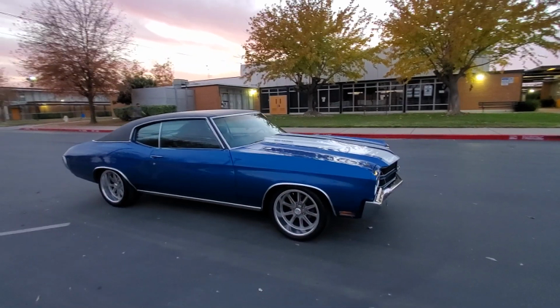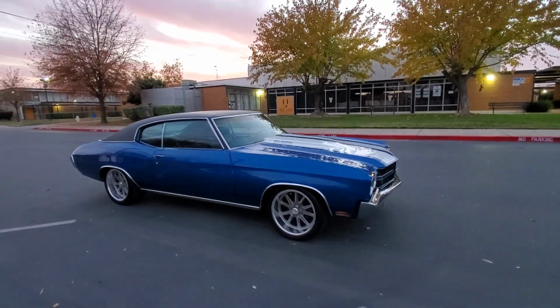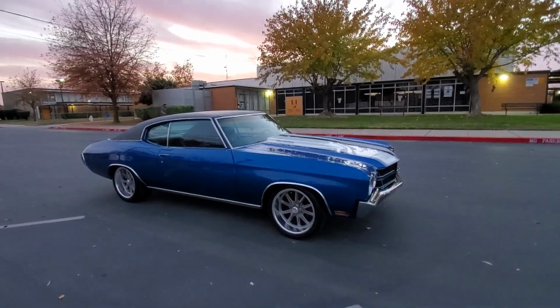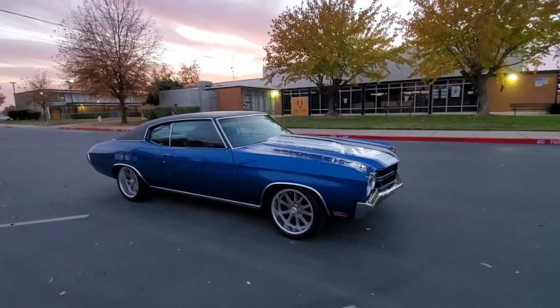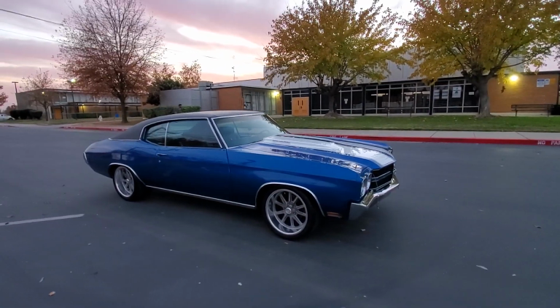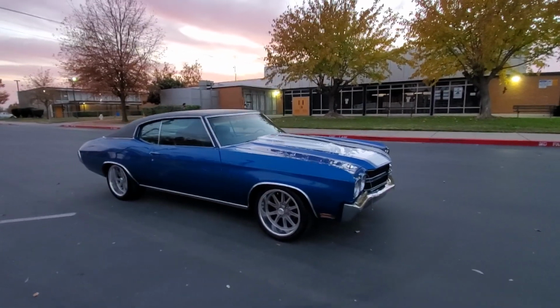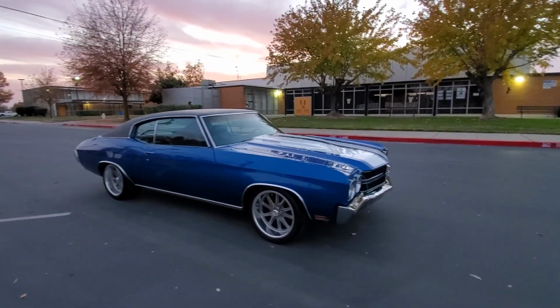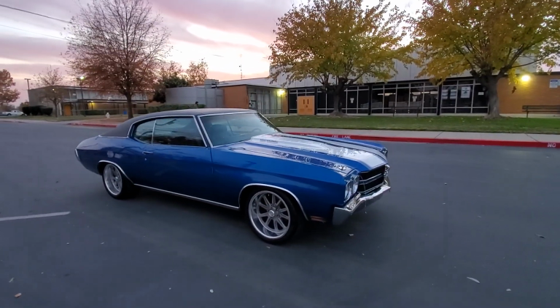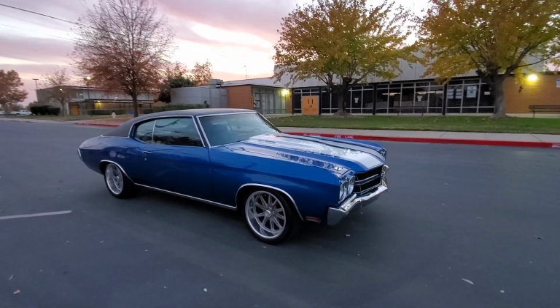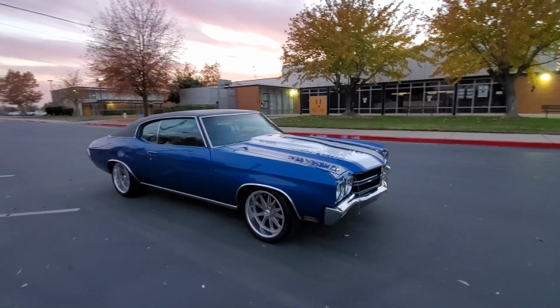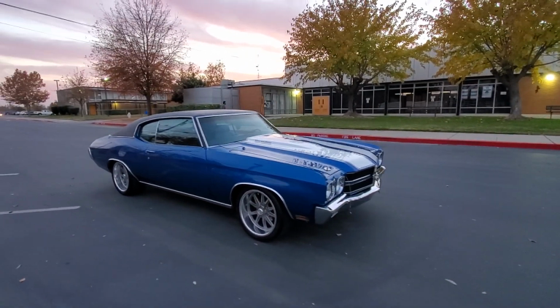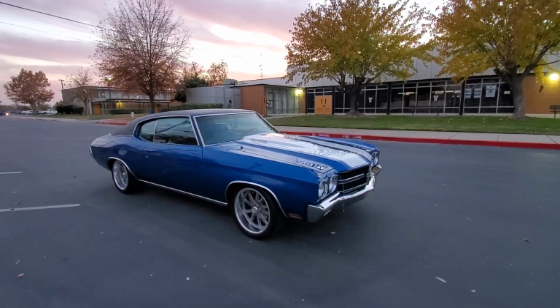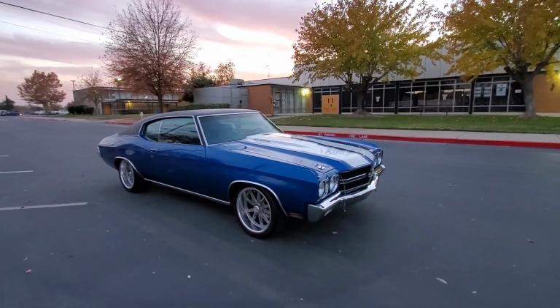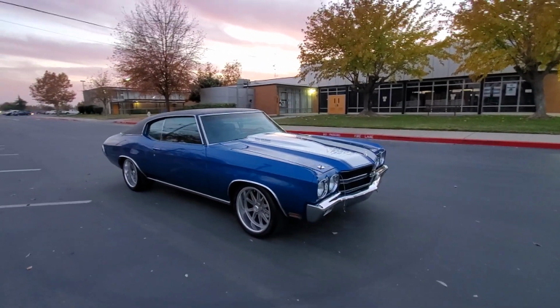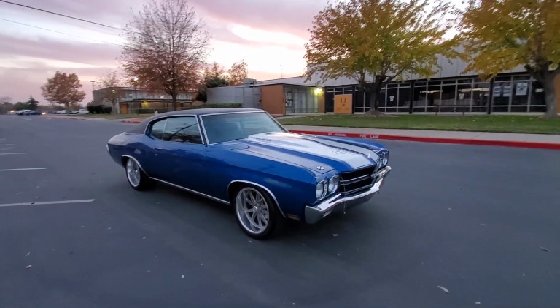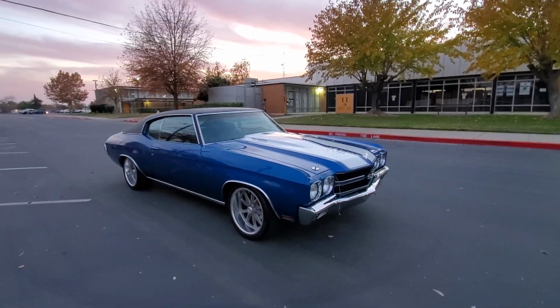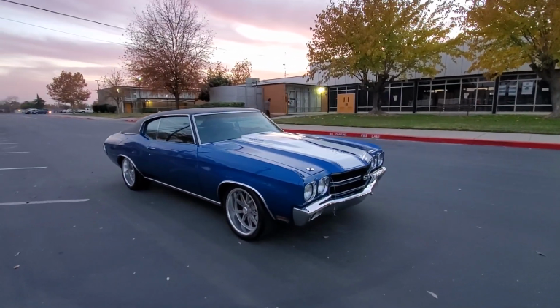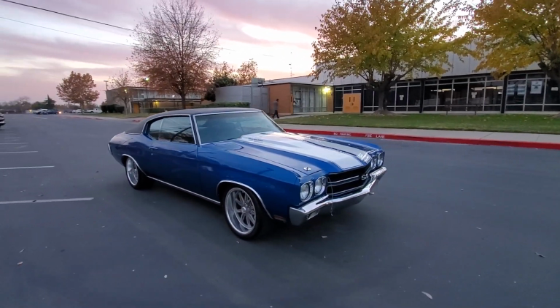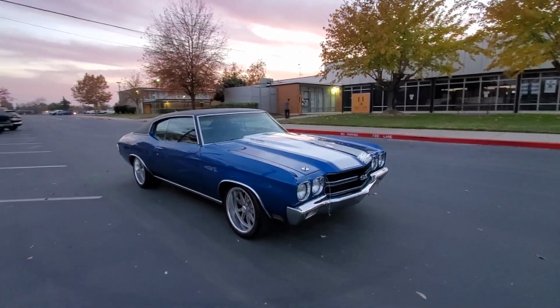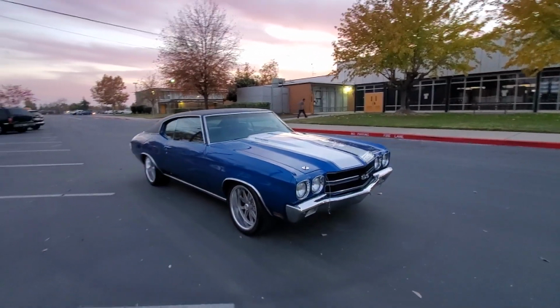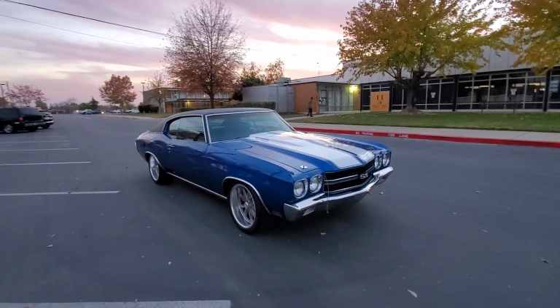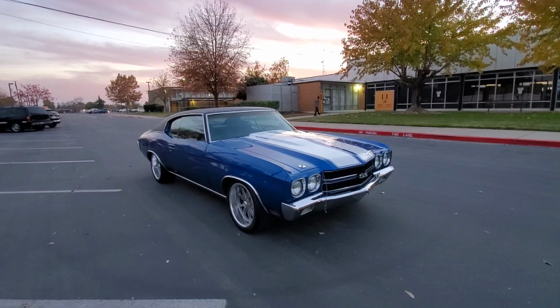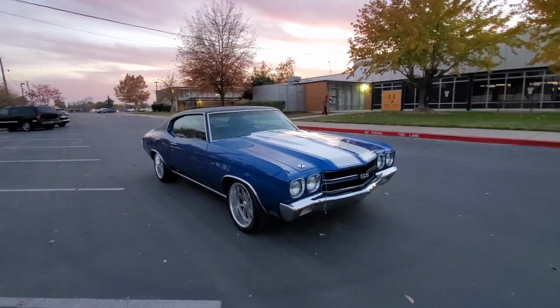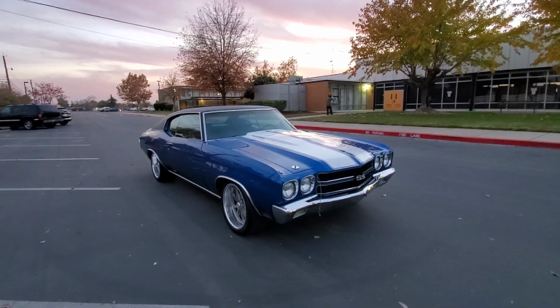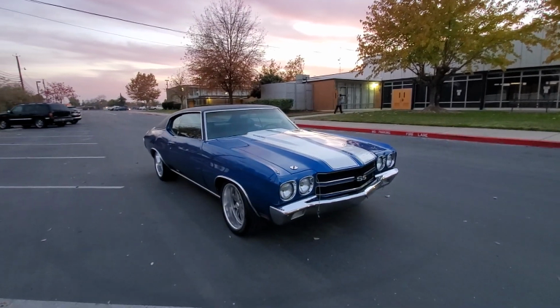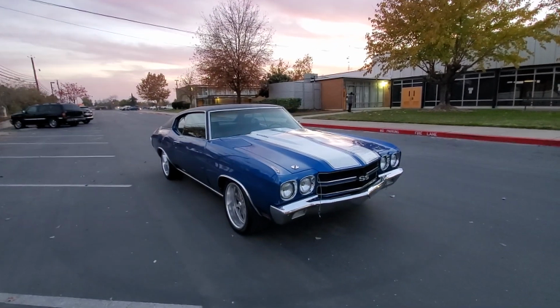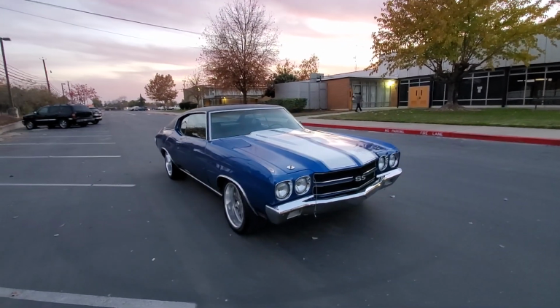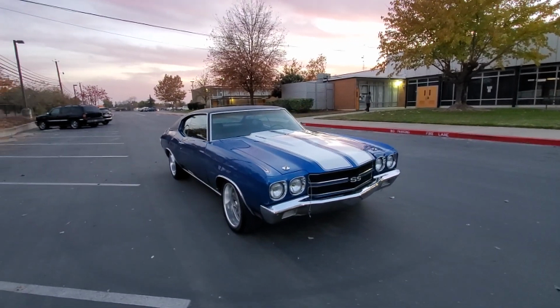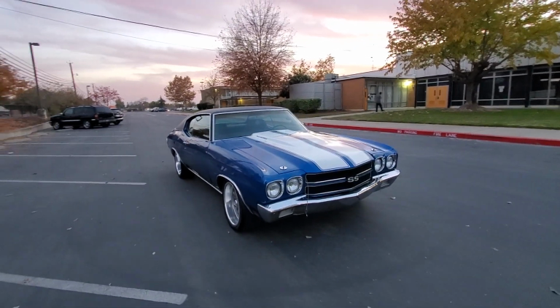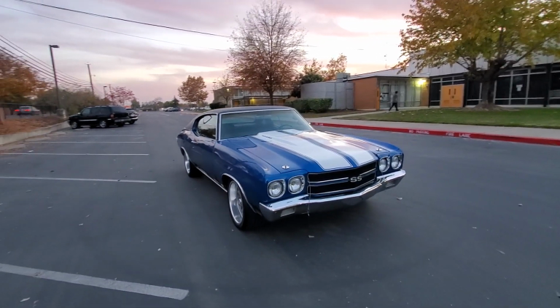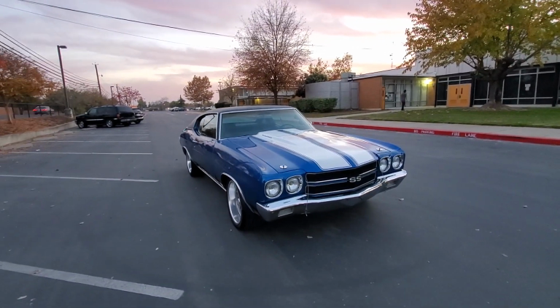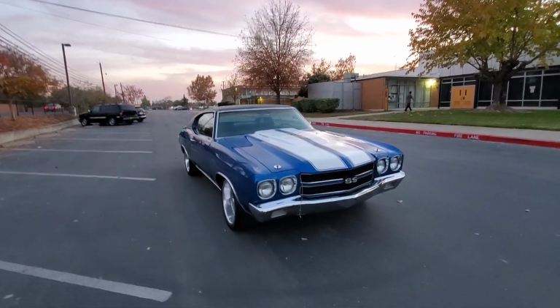If 502 horsepower ain't enough for you, you can literally do a cam swap on these and get them almost up to 600 pretty easily.